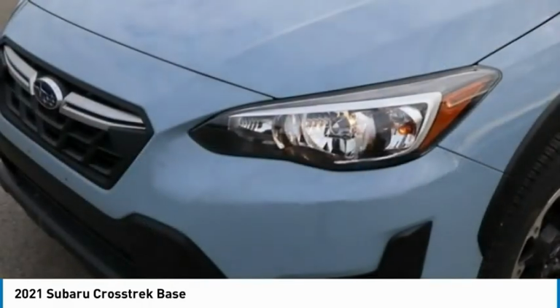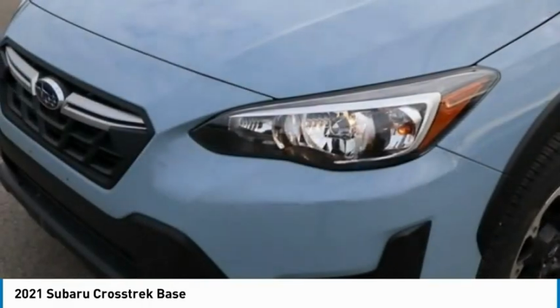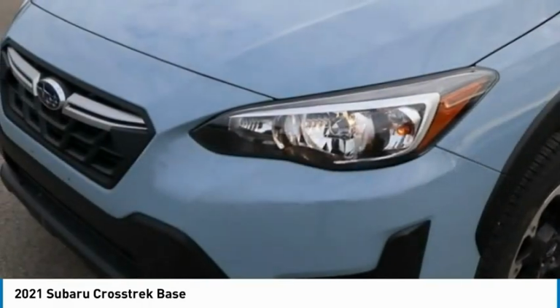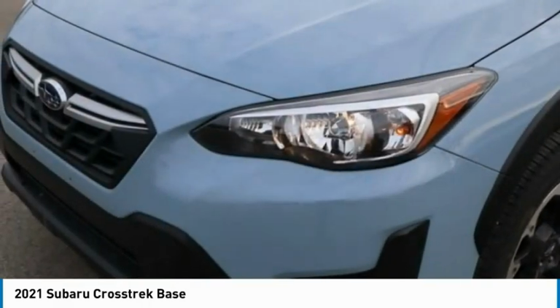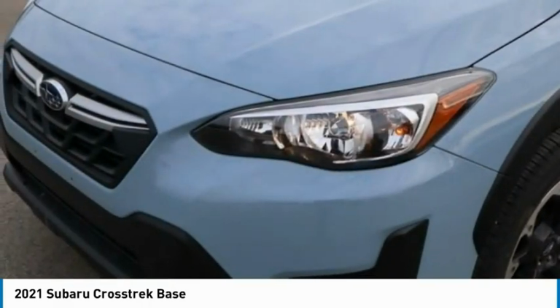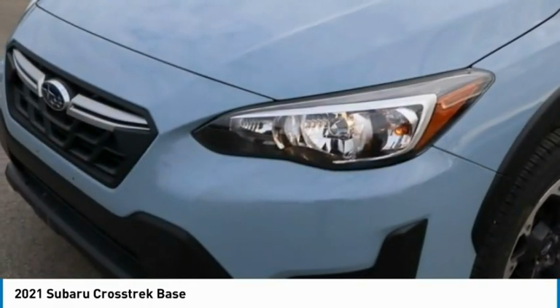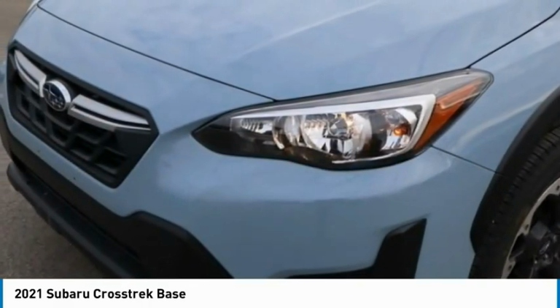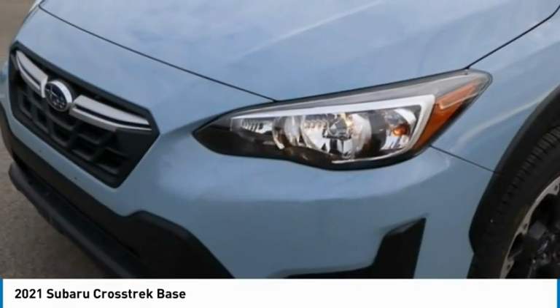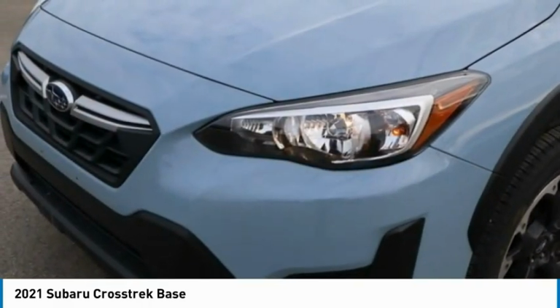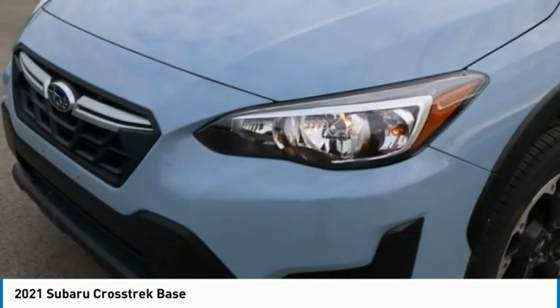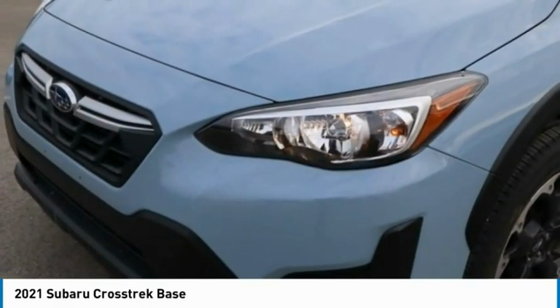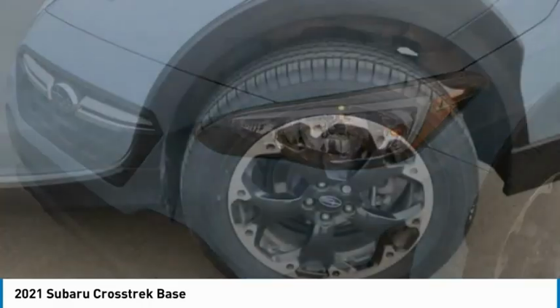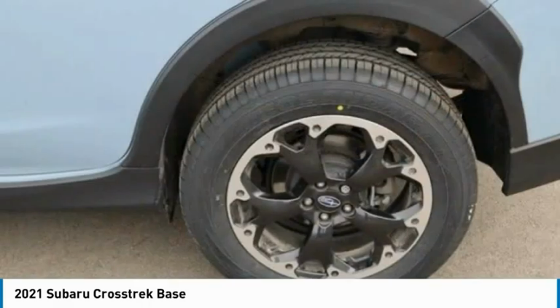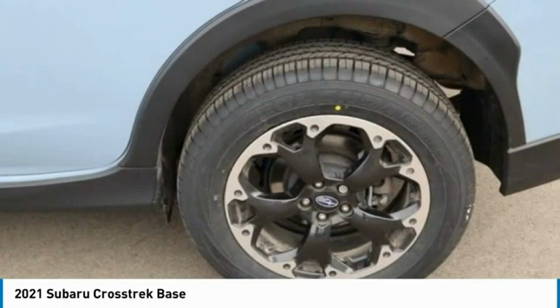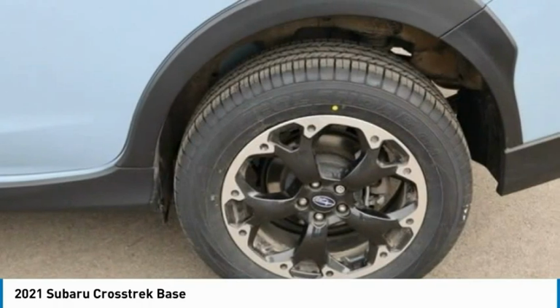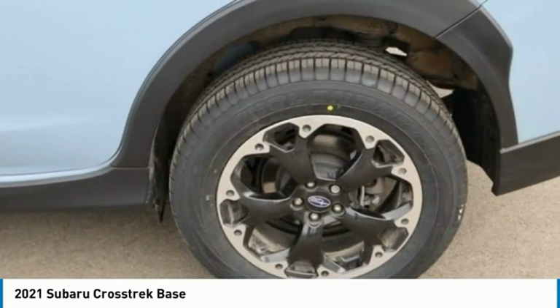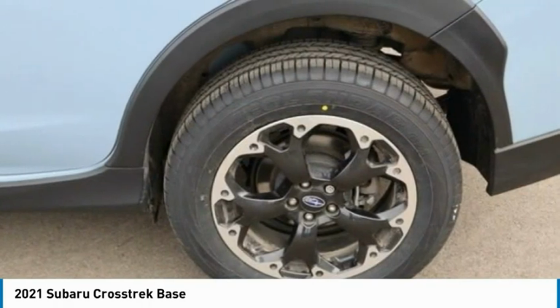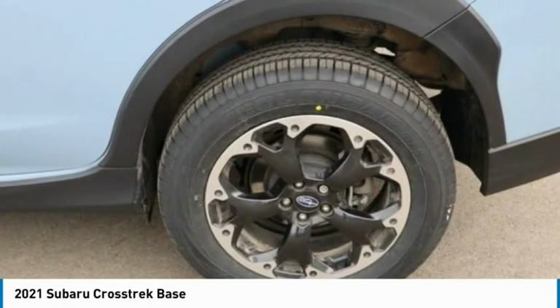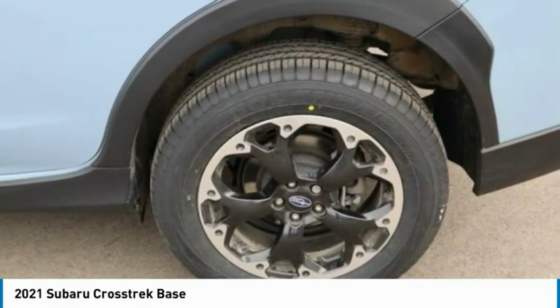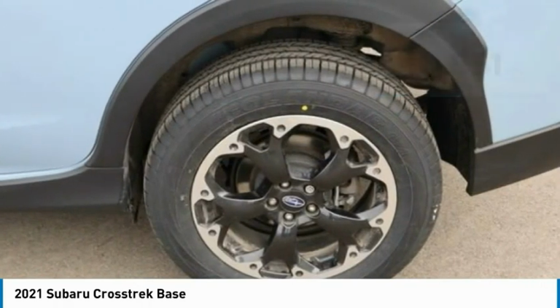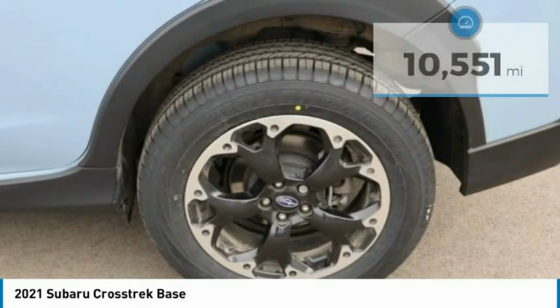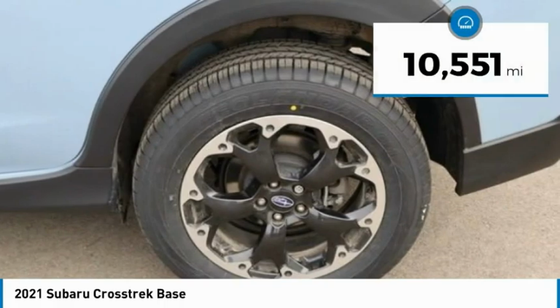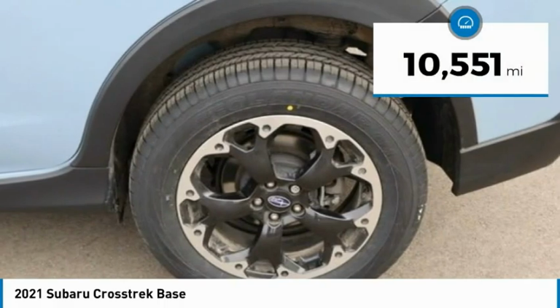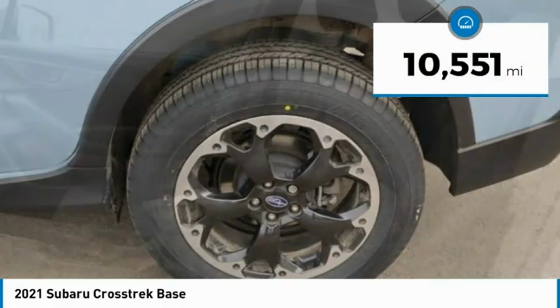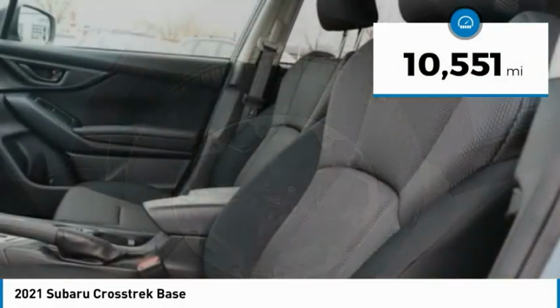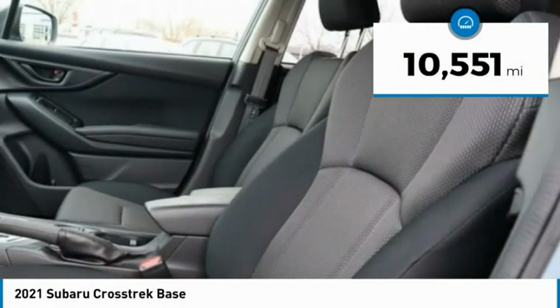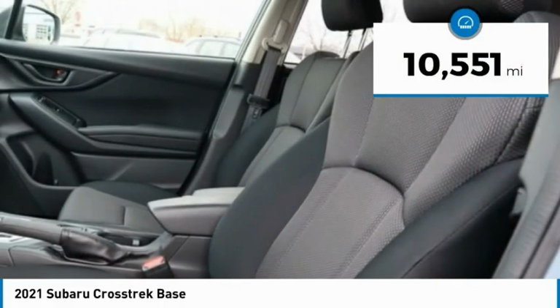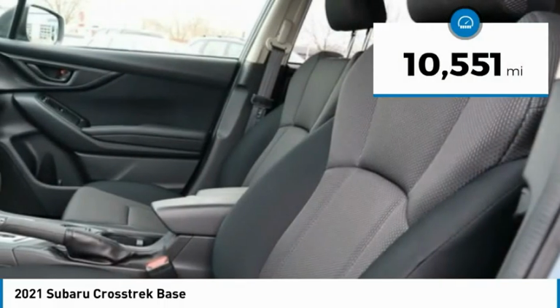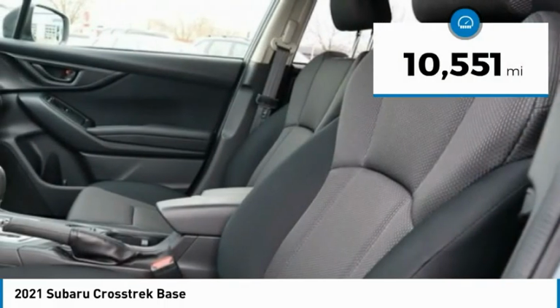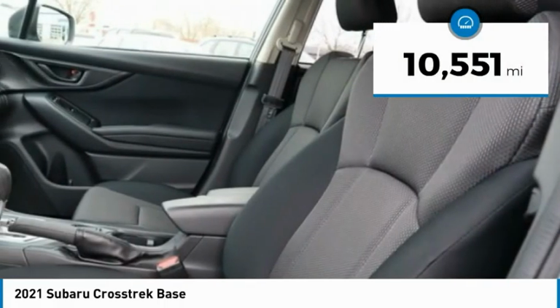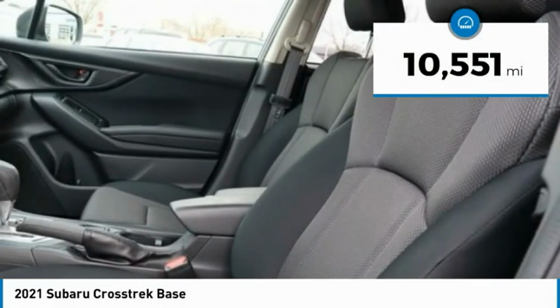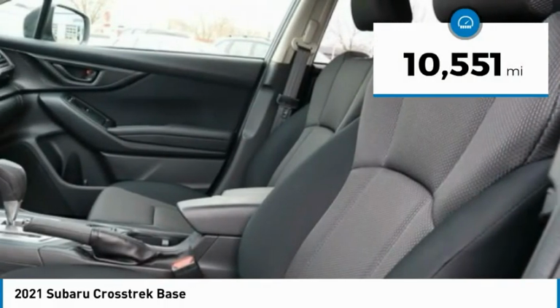Since it's a Subaru, you know the Crosstrek is built to last. This vehicle has less than 15,000 miles.